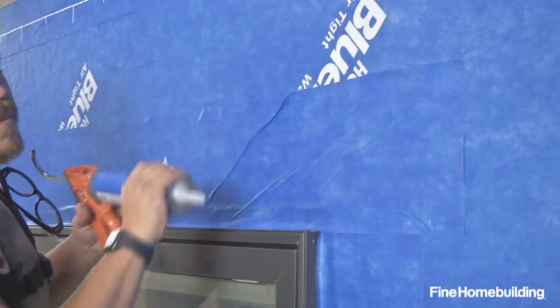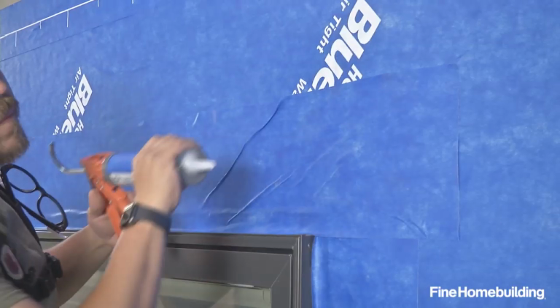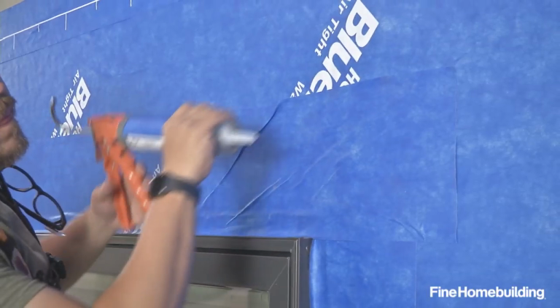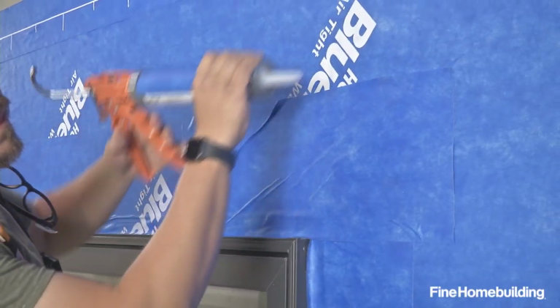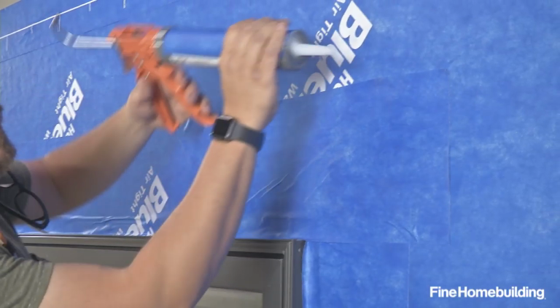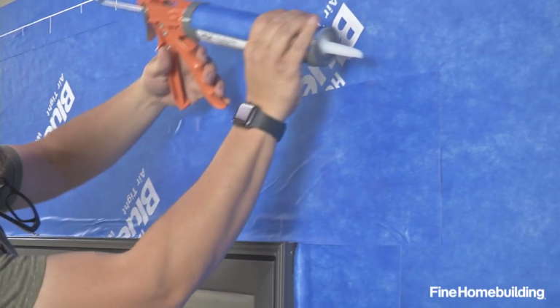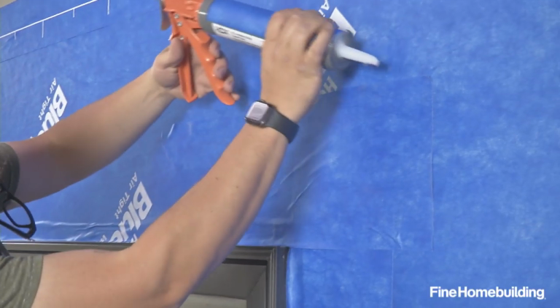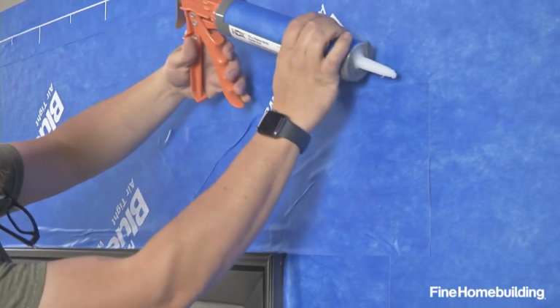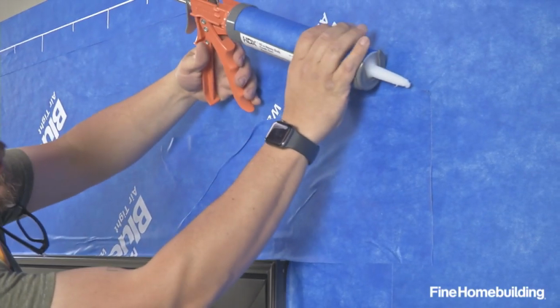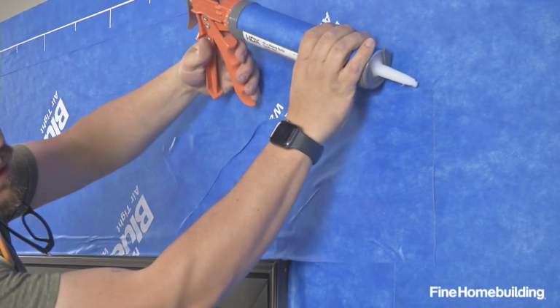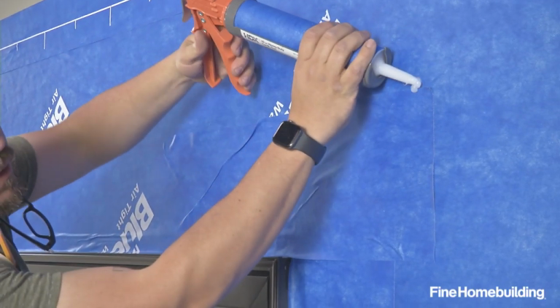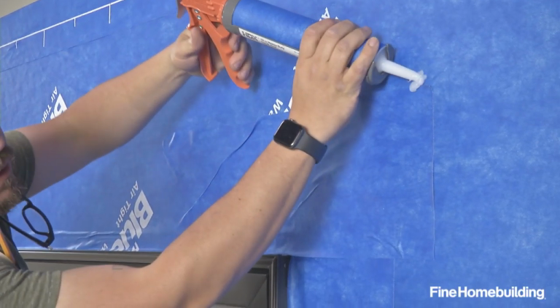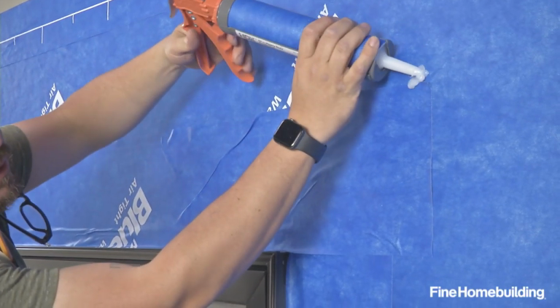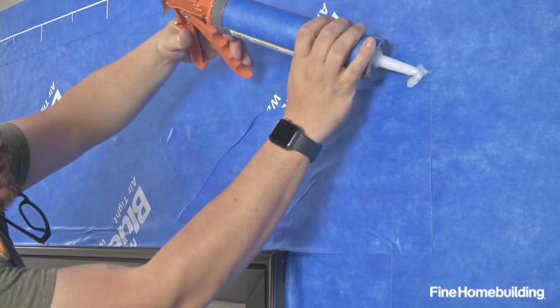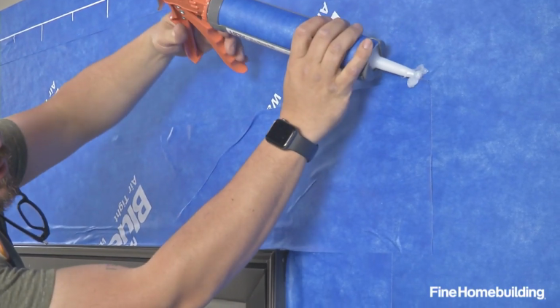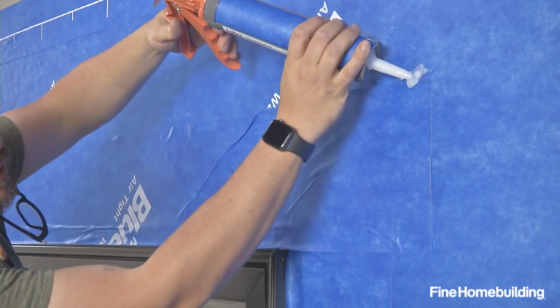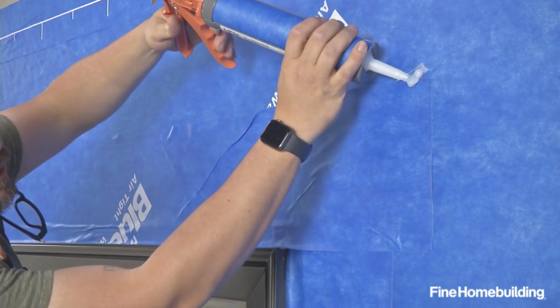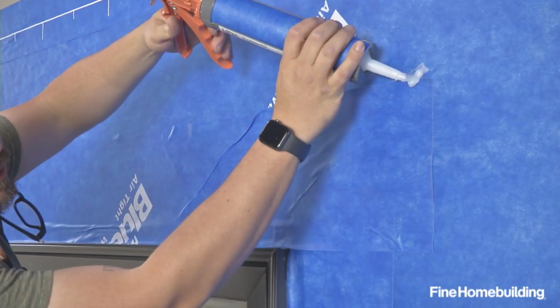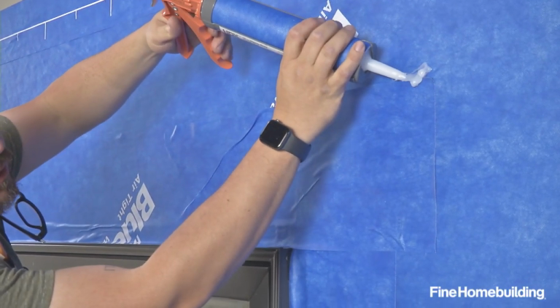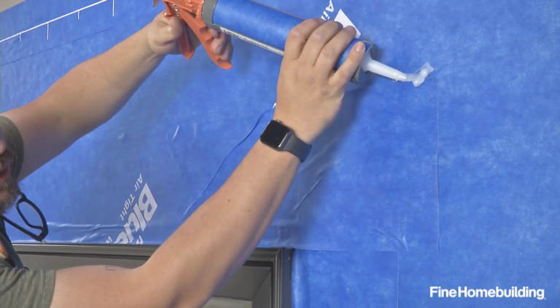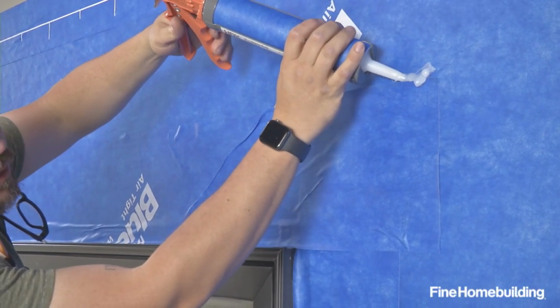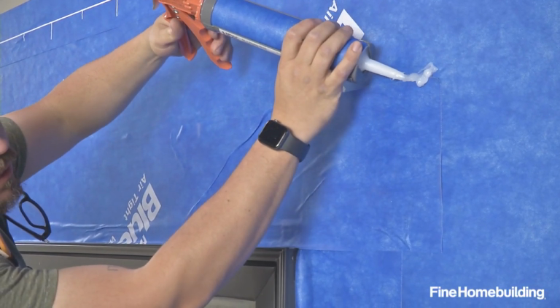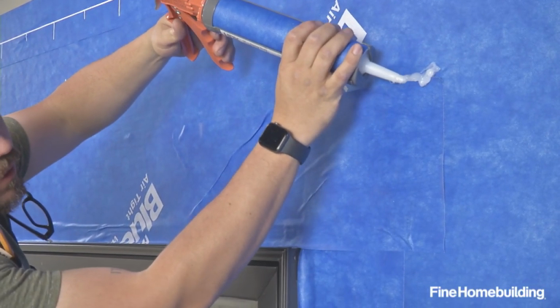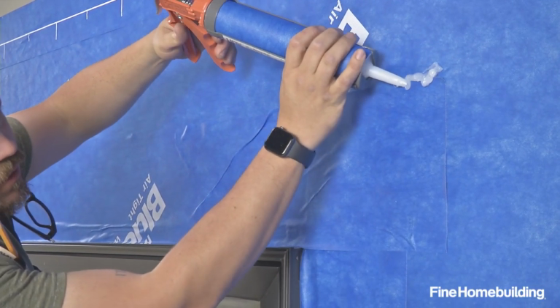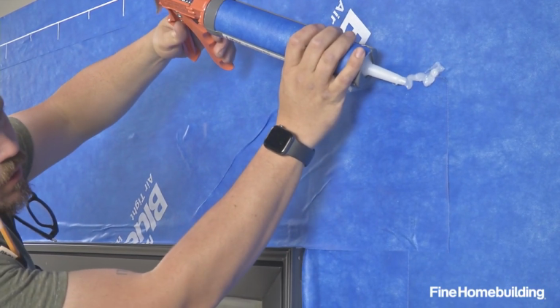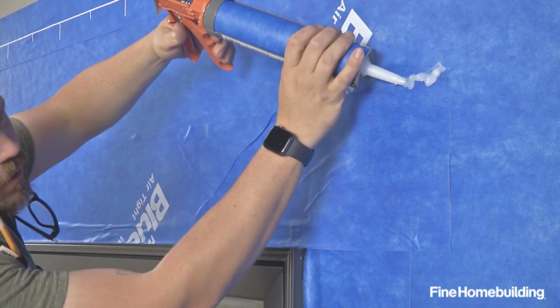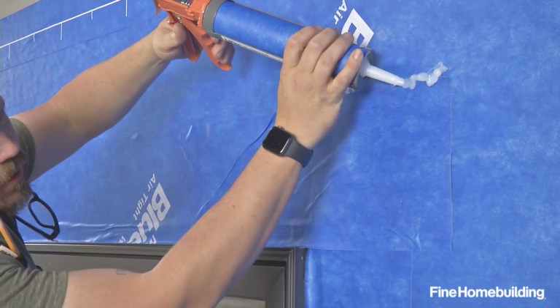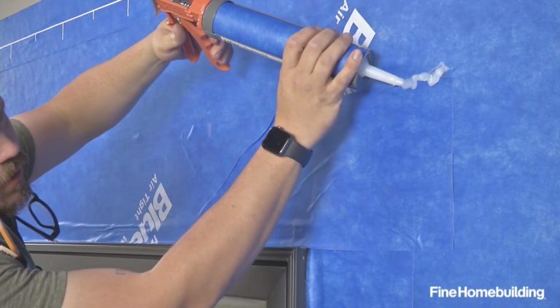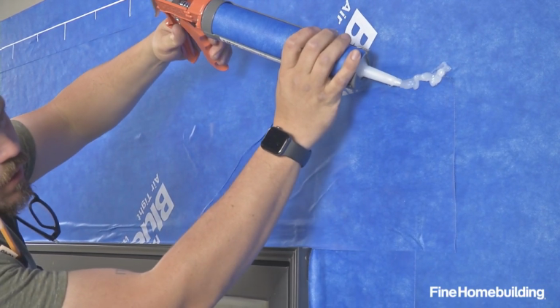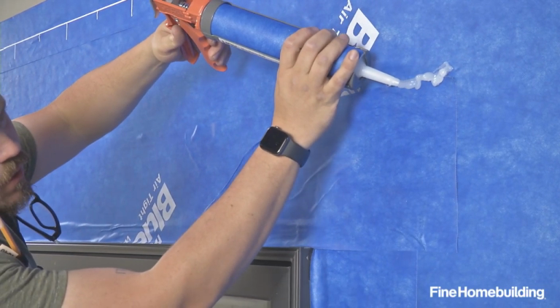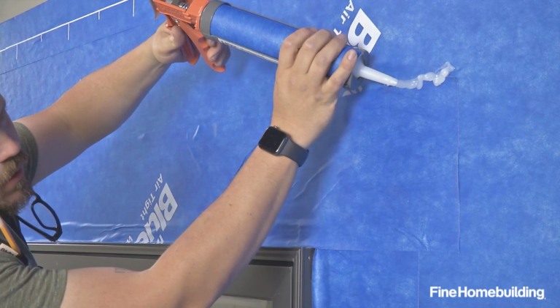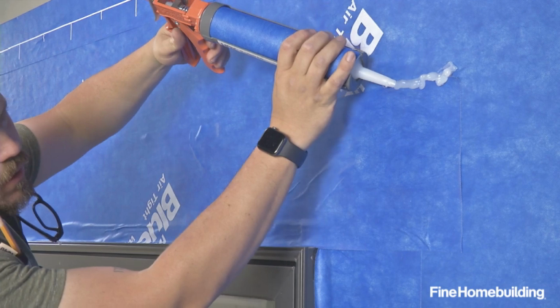Our final step is a little bit of the sealant across the entire head, and then we'll tool it in place.